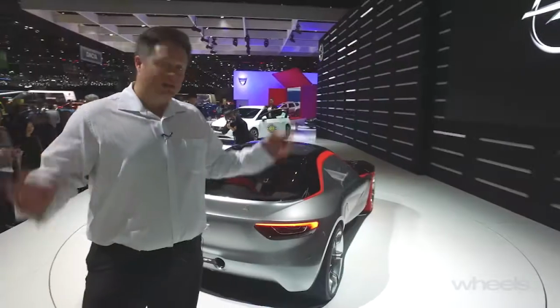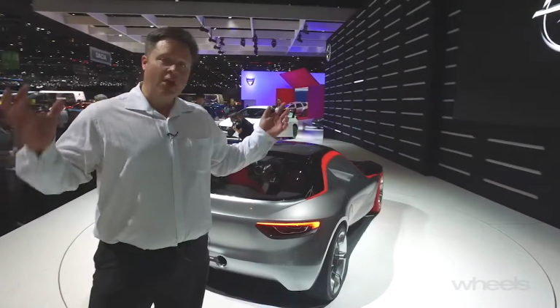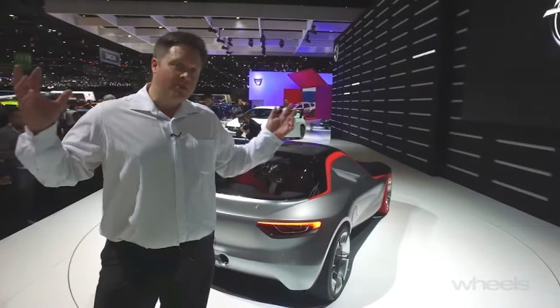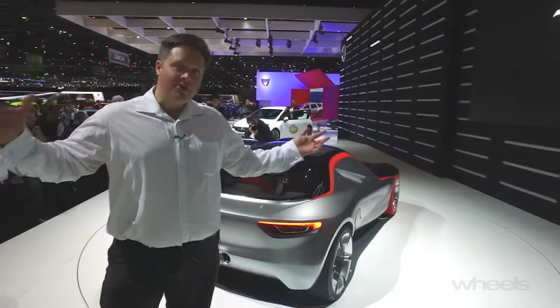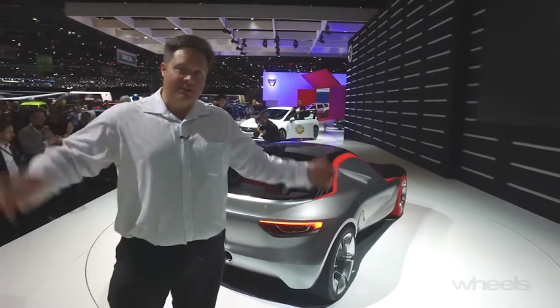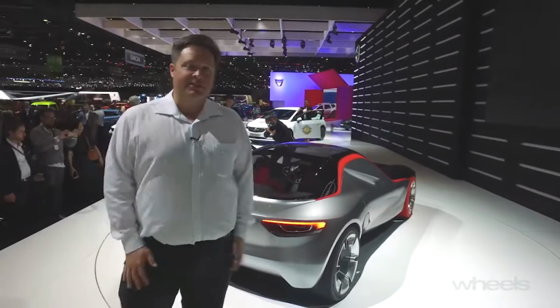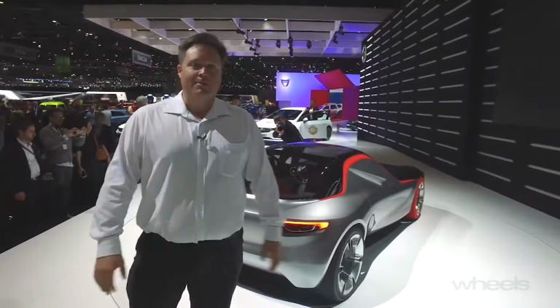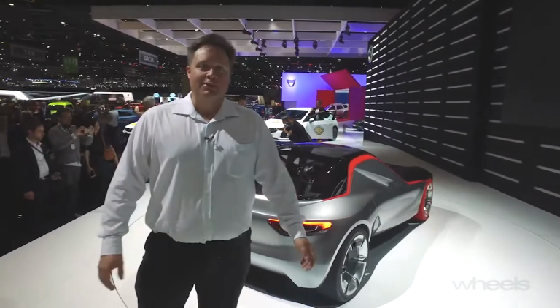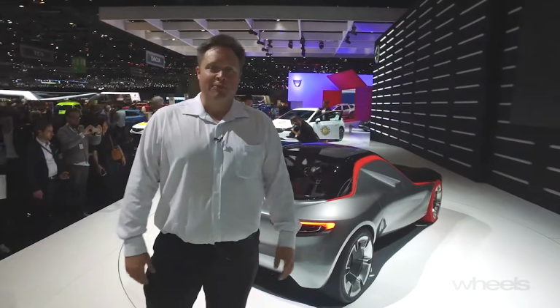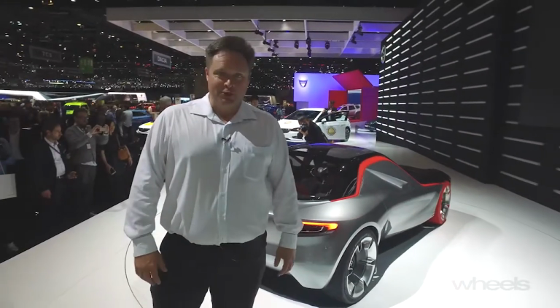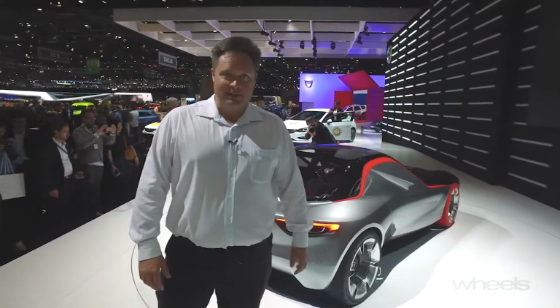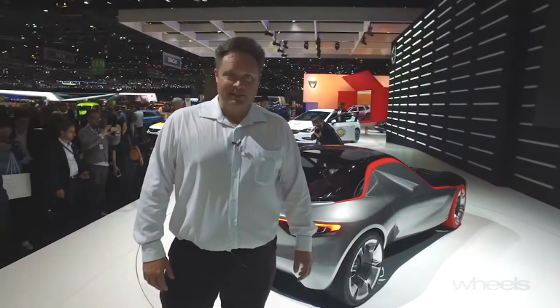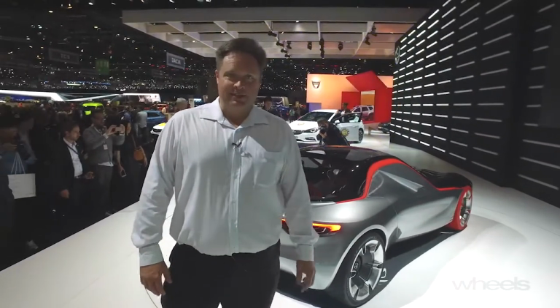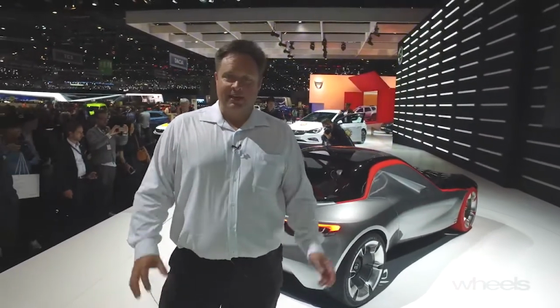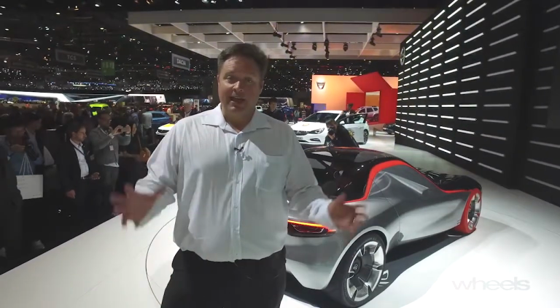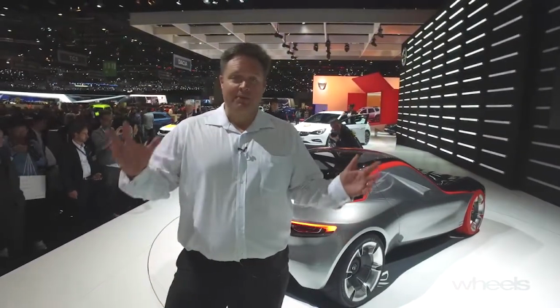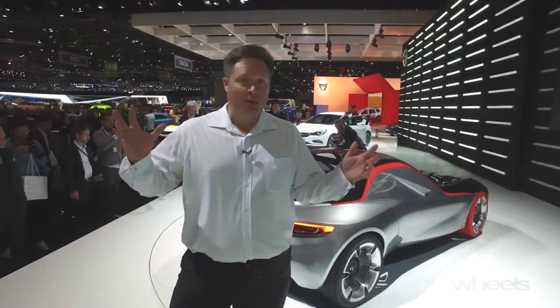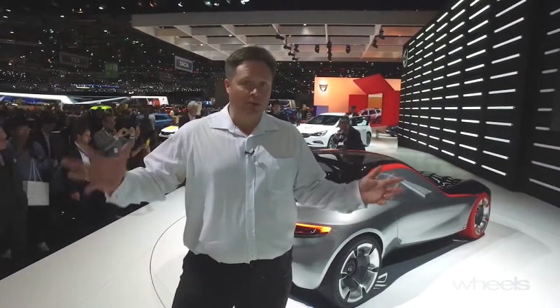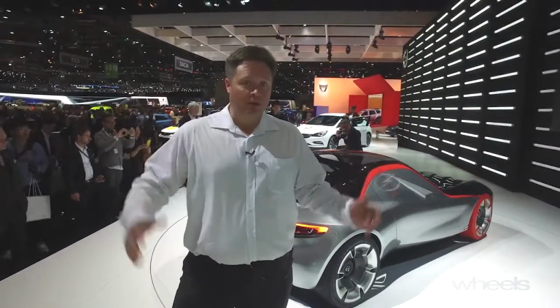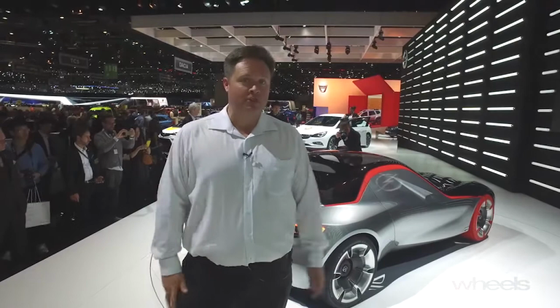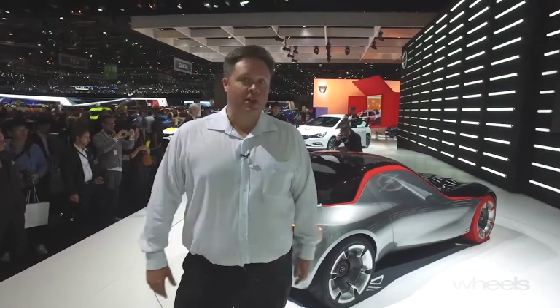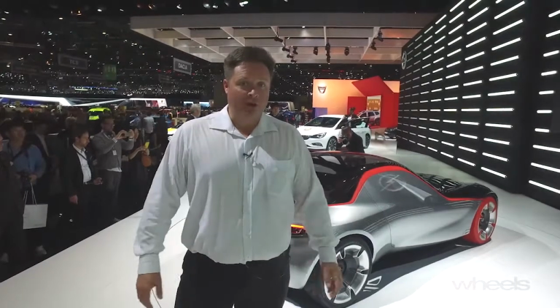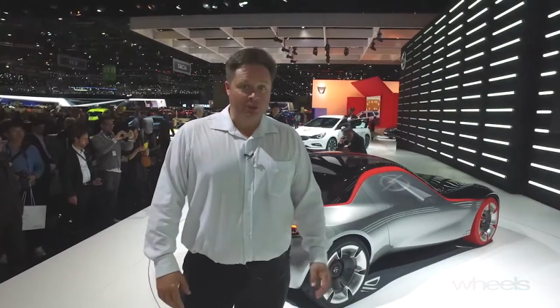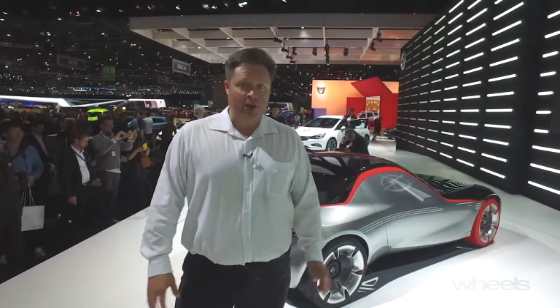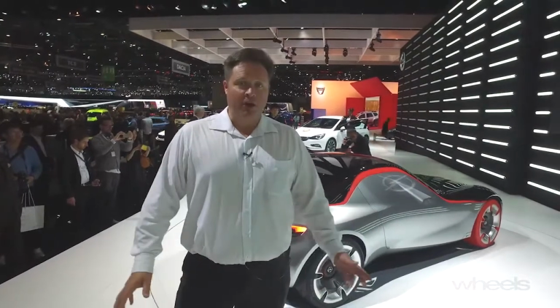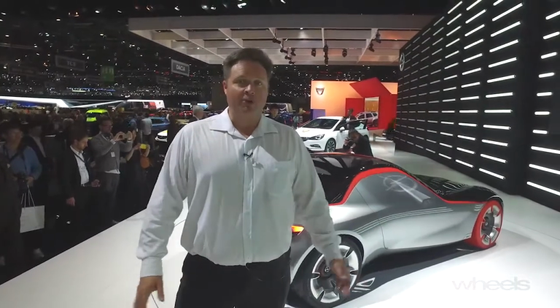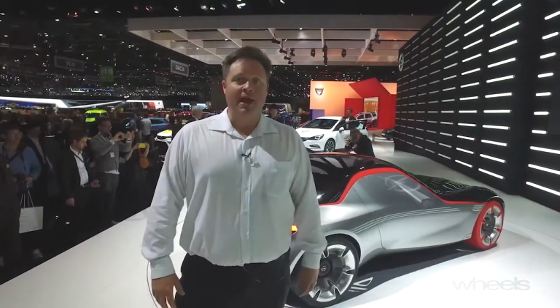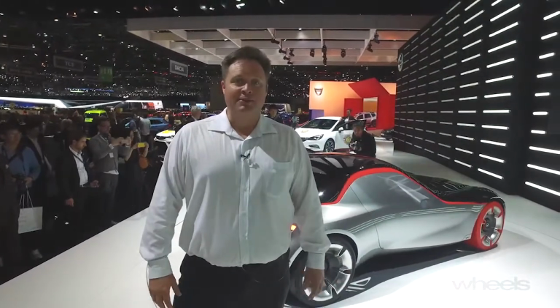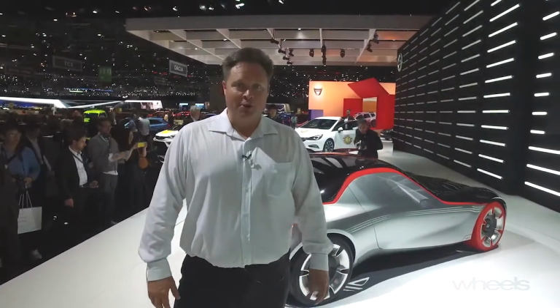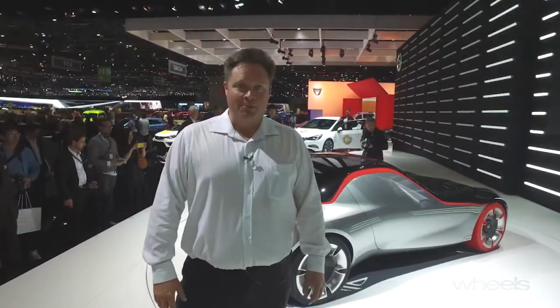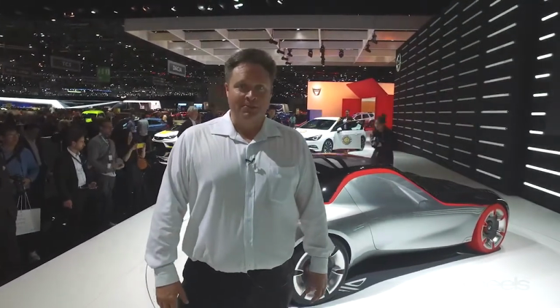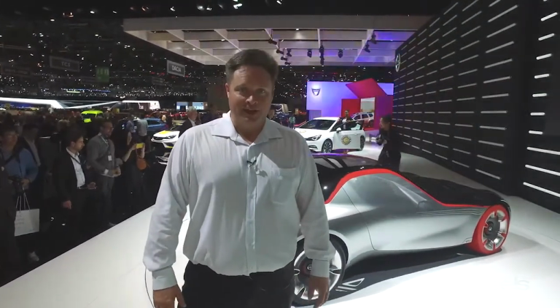So there it is — the Geneva Motor Show for 2016. To catch up with all the news from the show, go to wheelsmag.com.au.